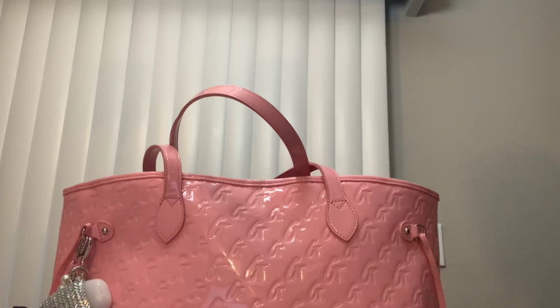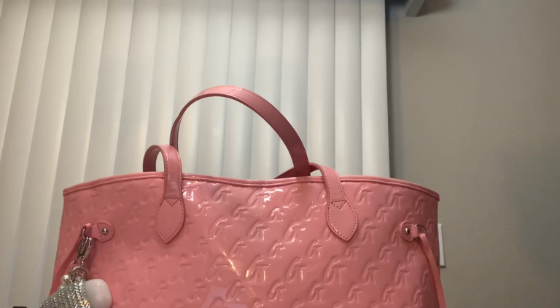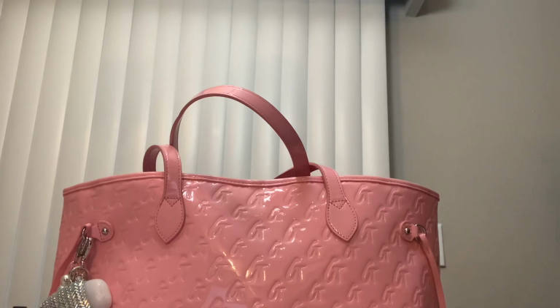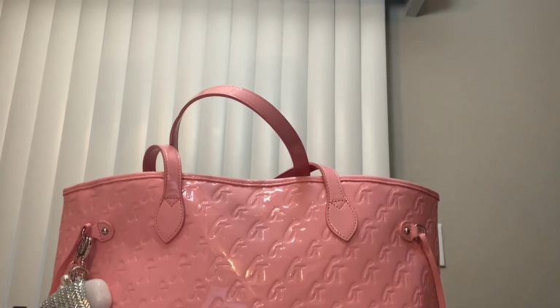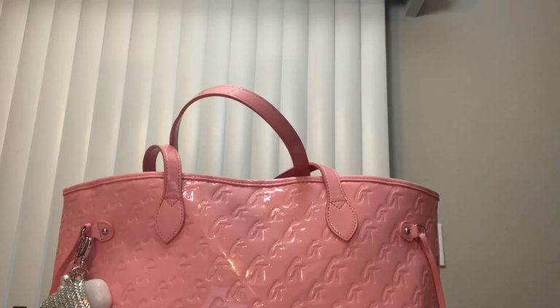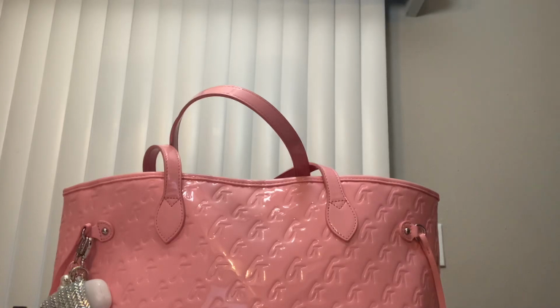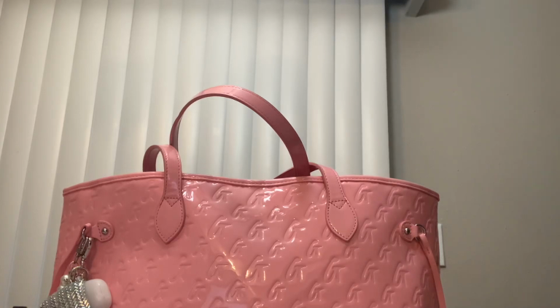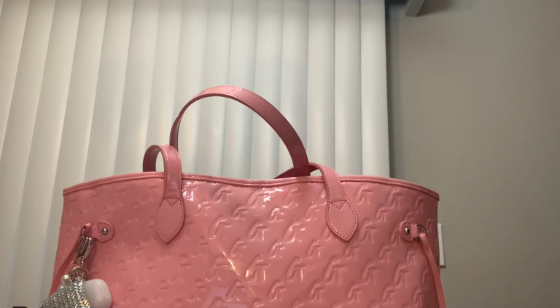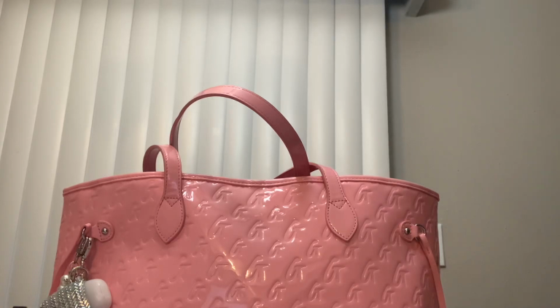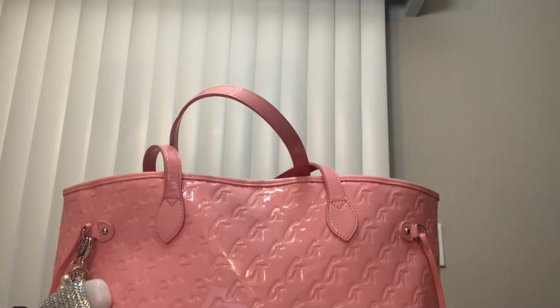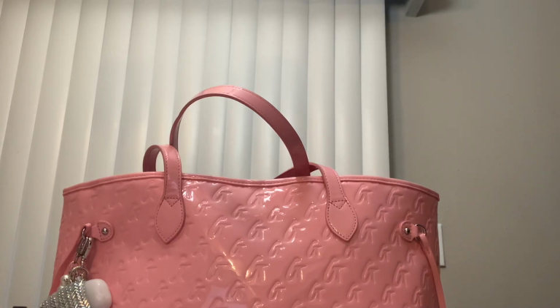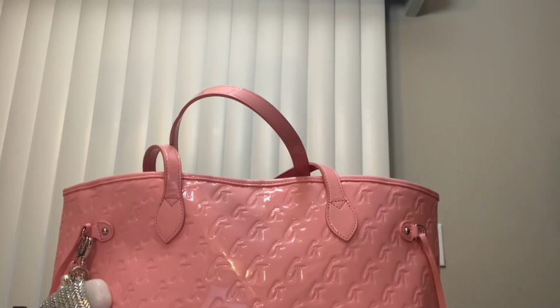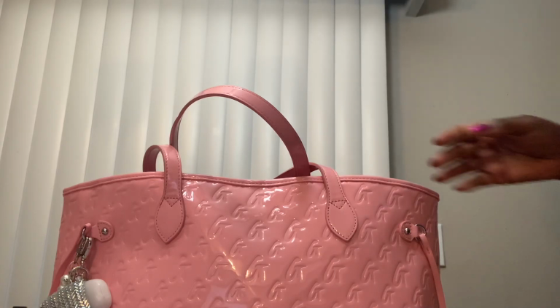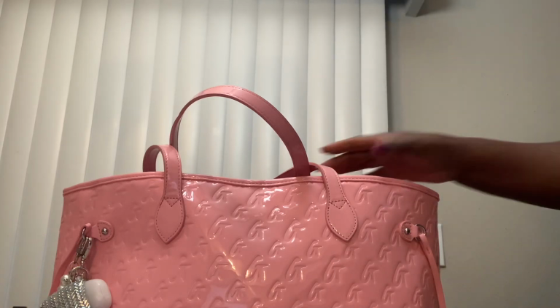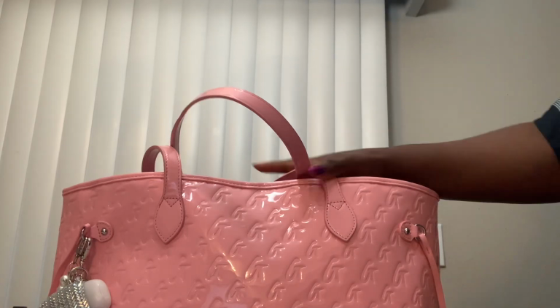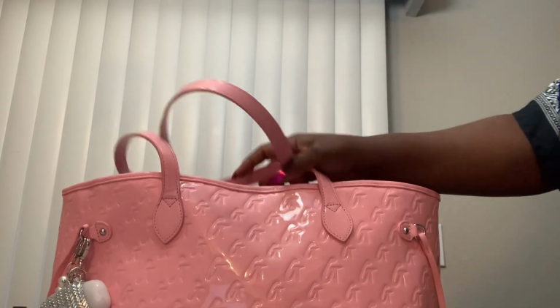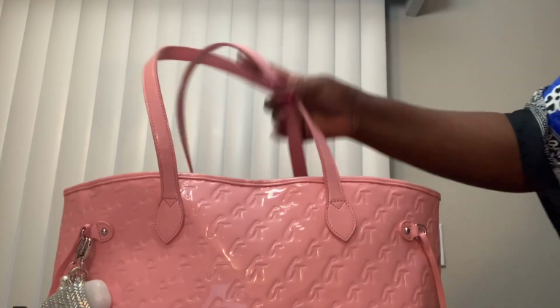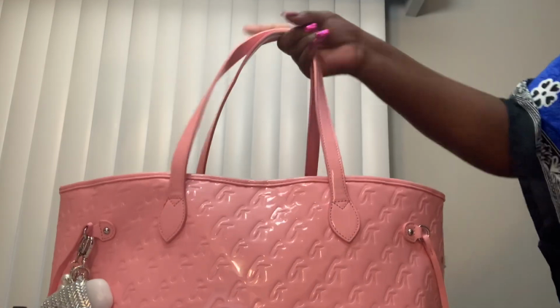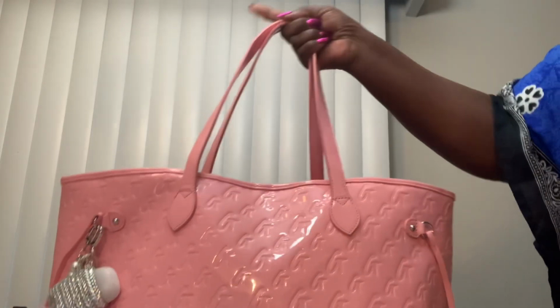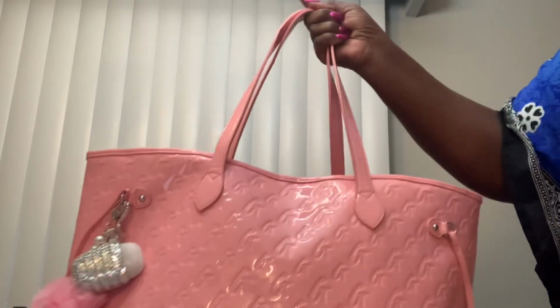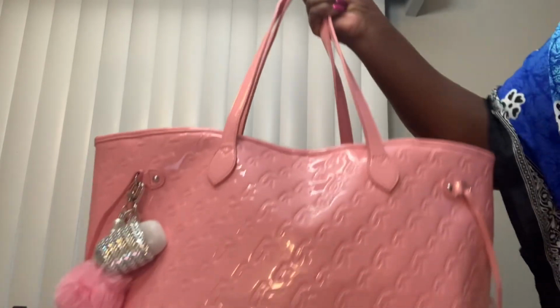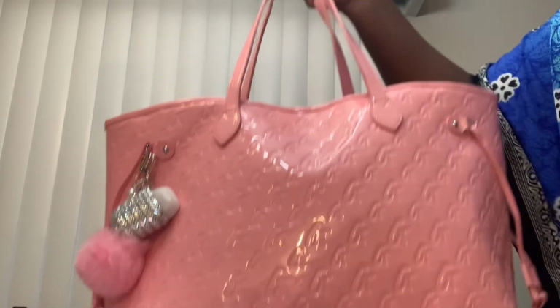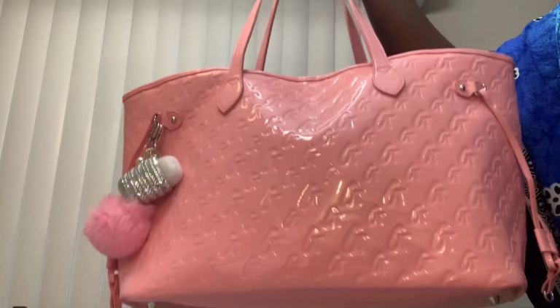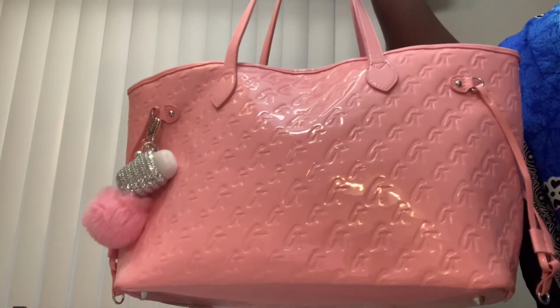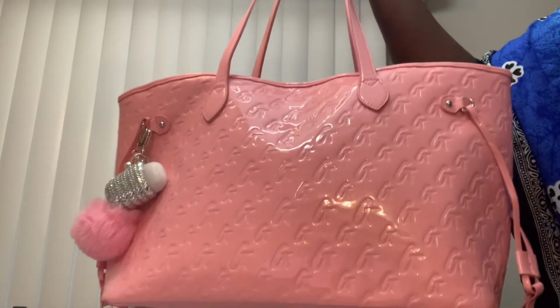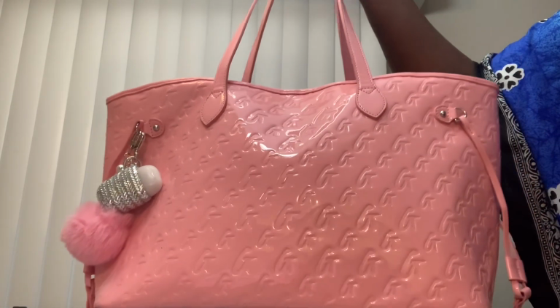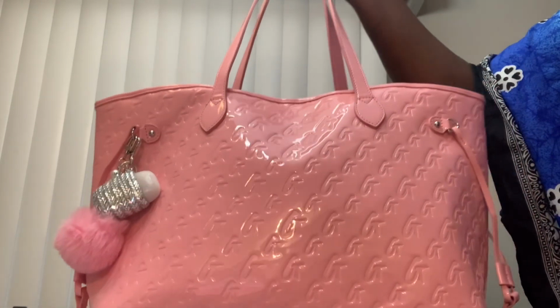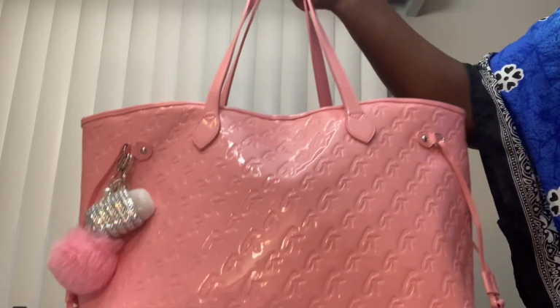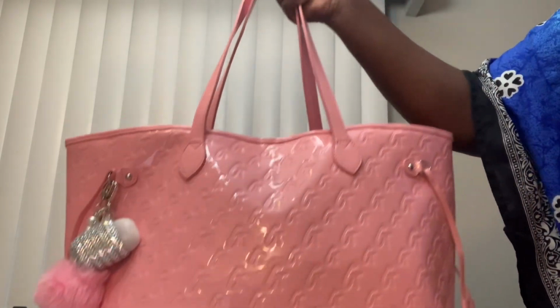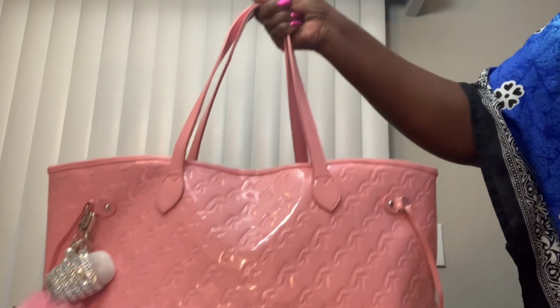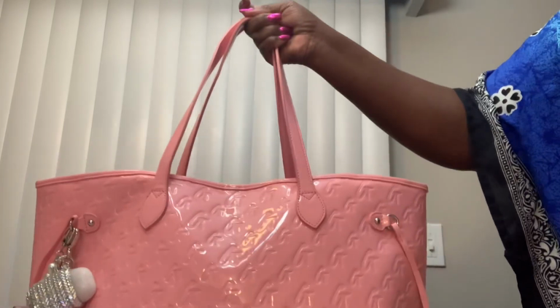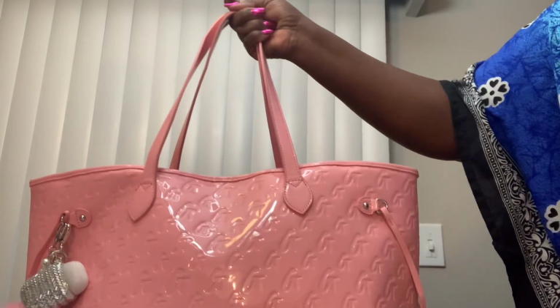Hey y'all, this is Tina. I'm coming with a what's in my bag for this week.